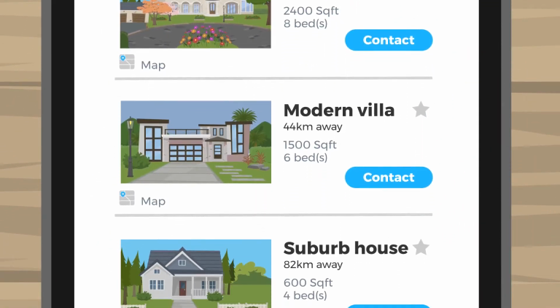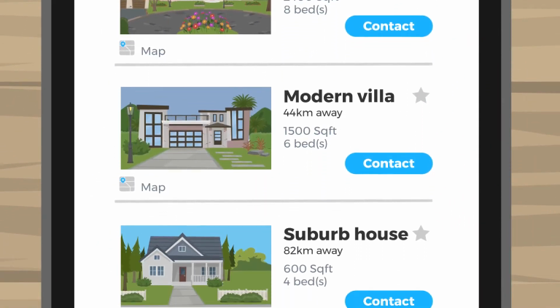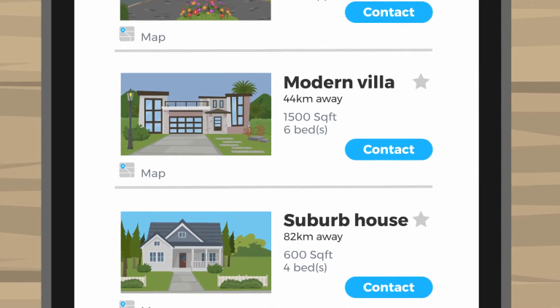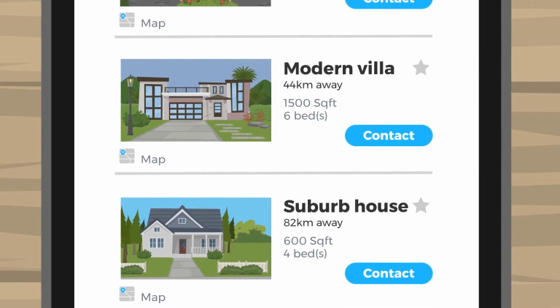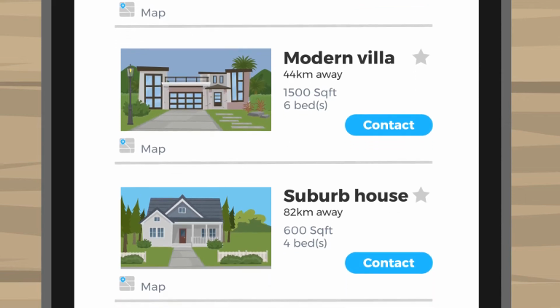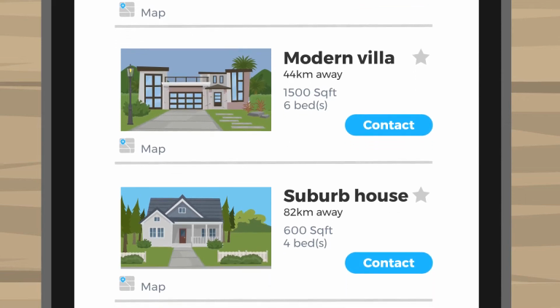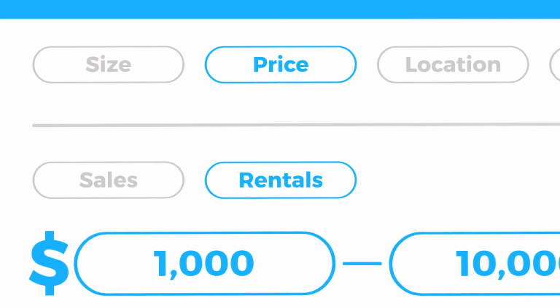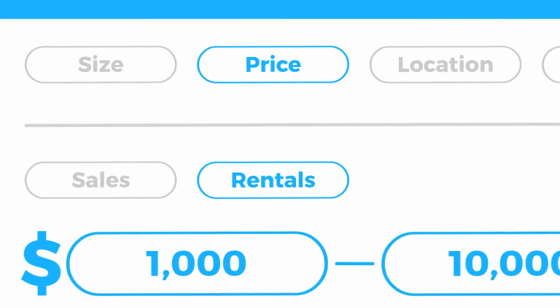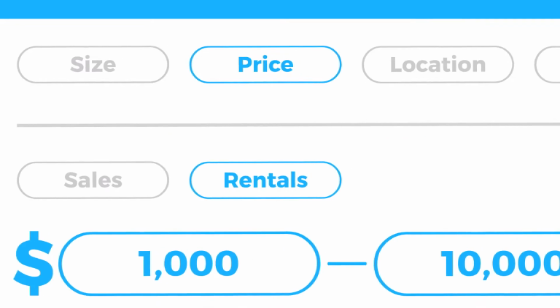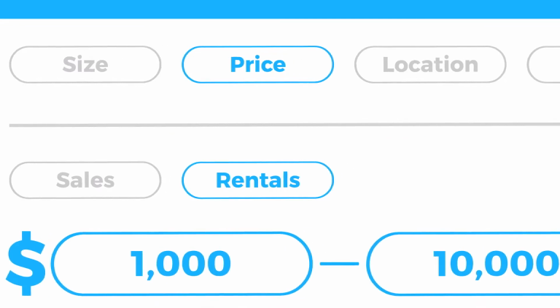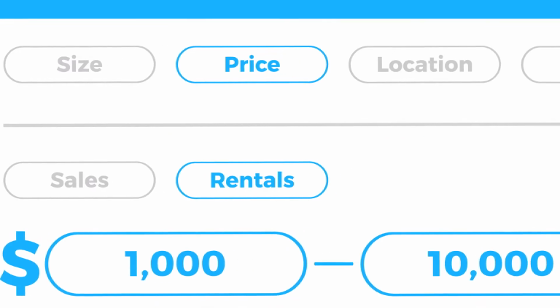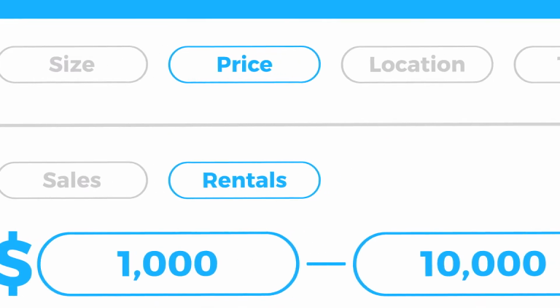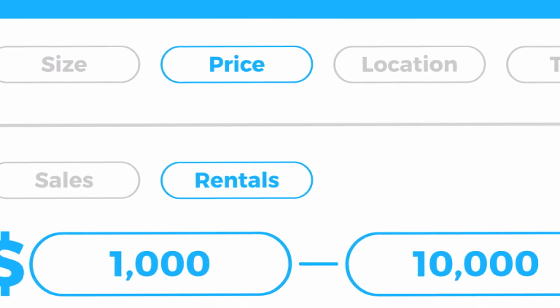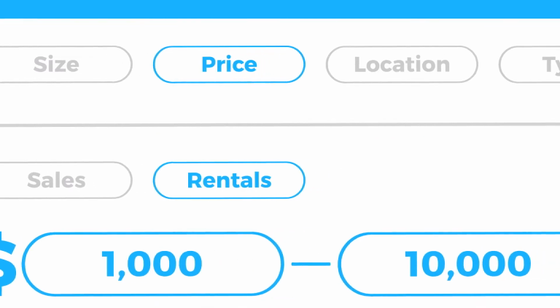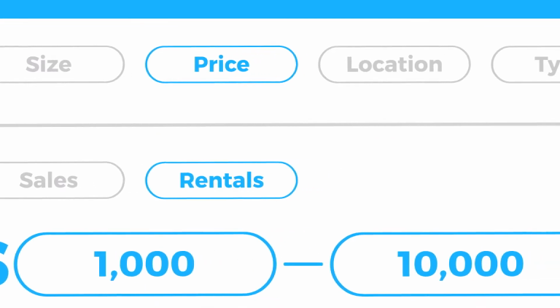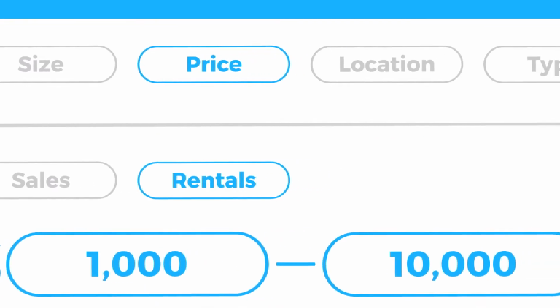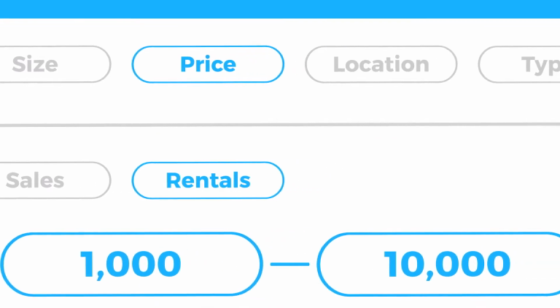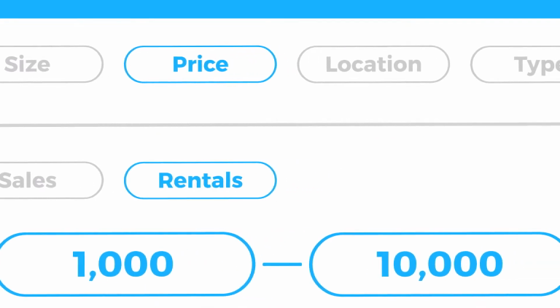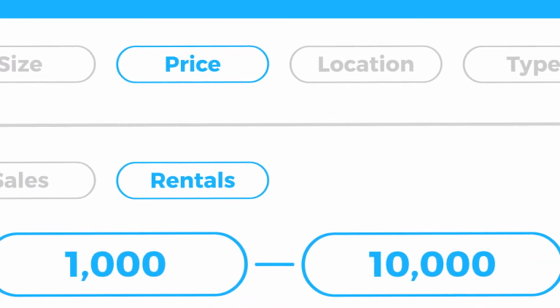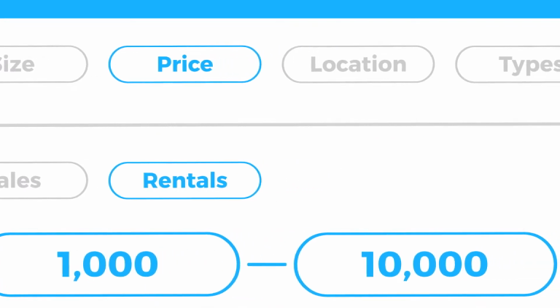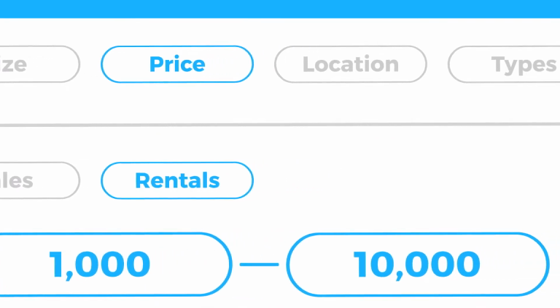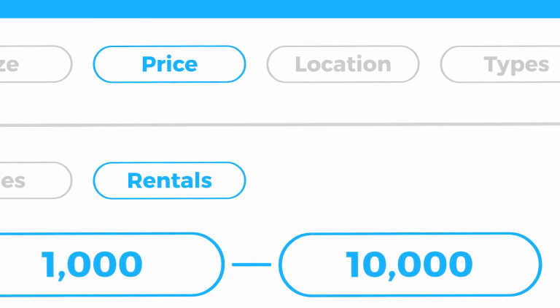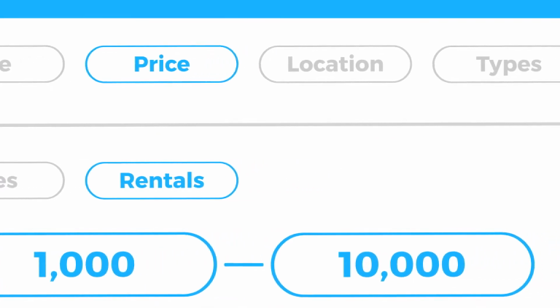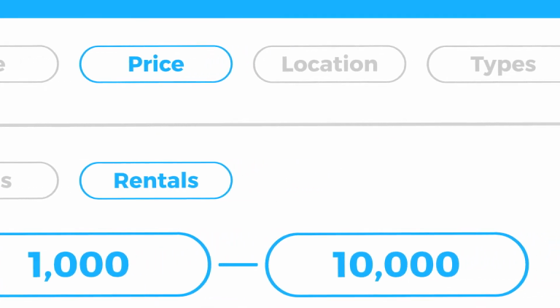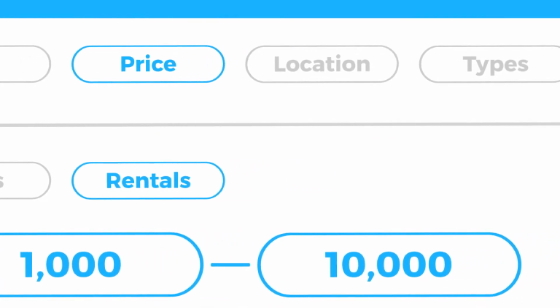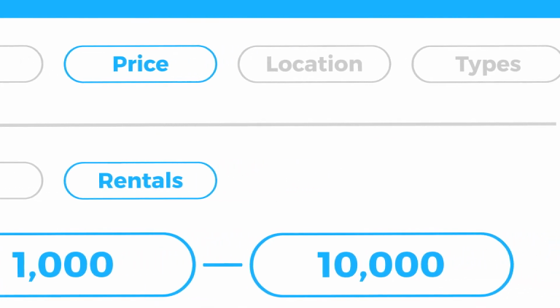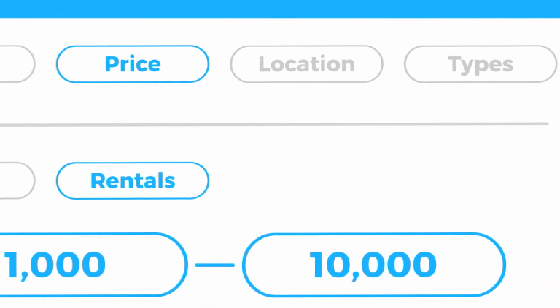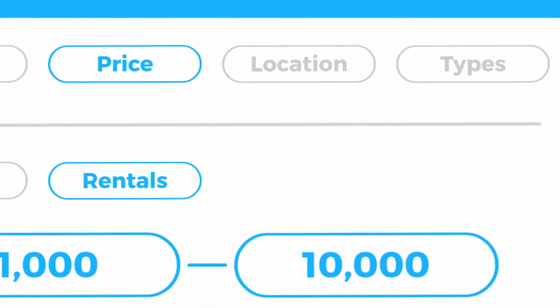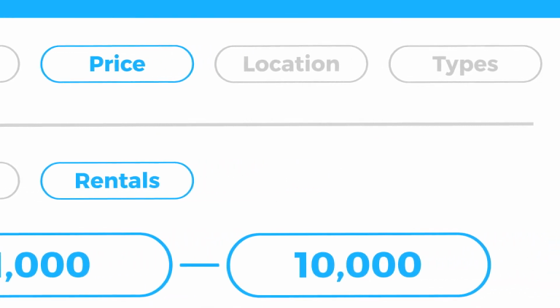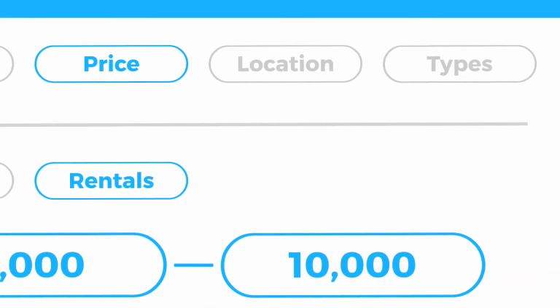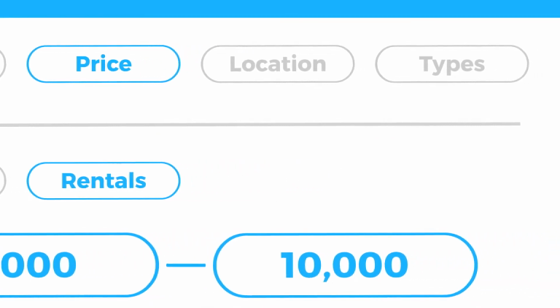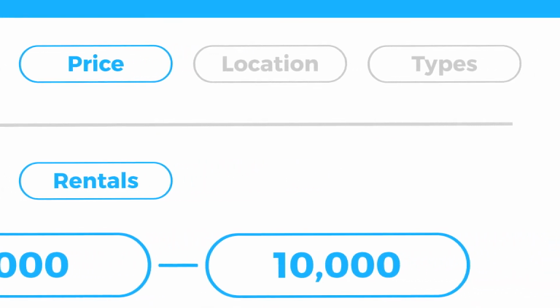Your home search can be organized by property size, price, location, and even house types.